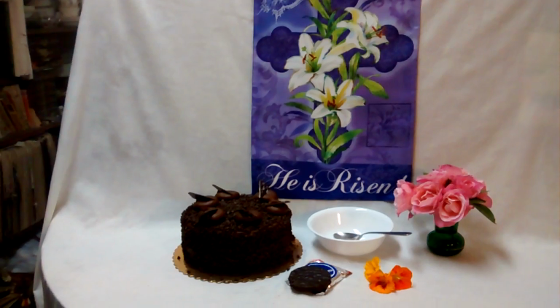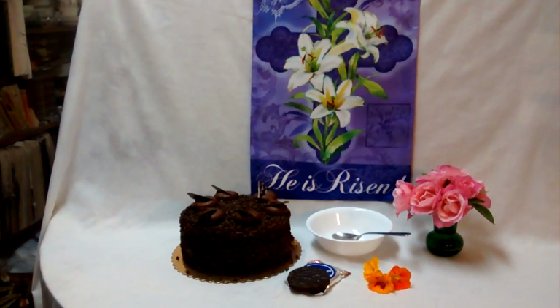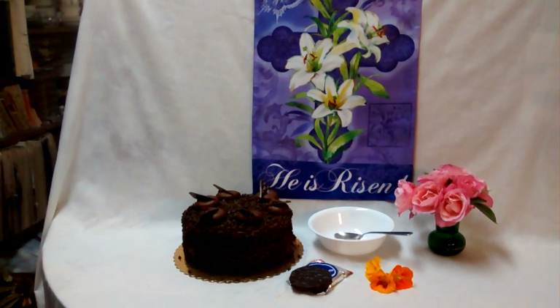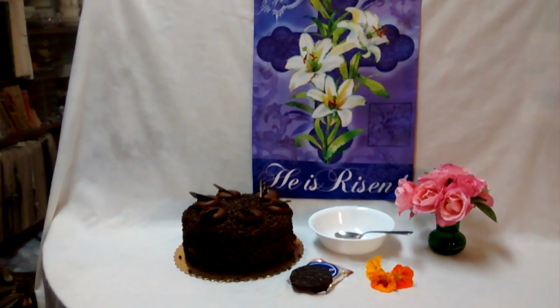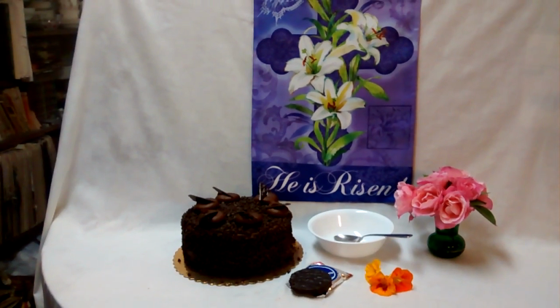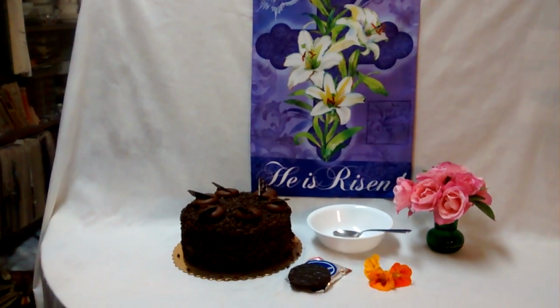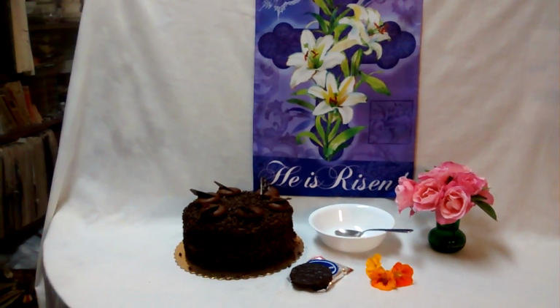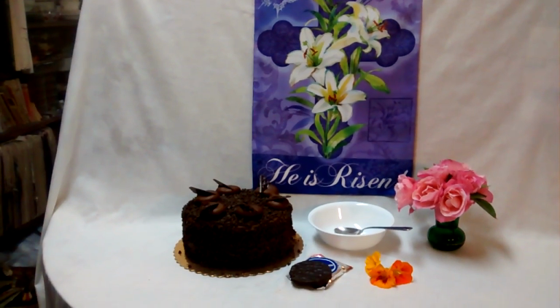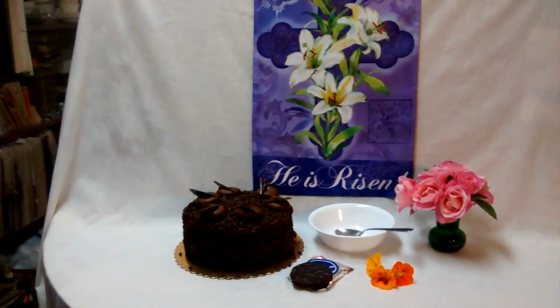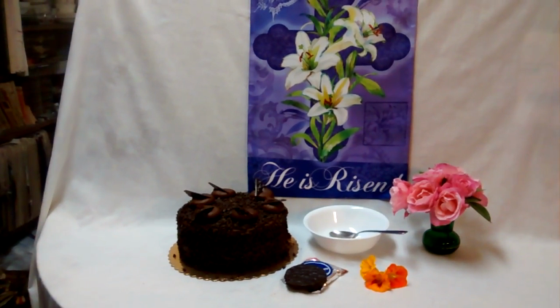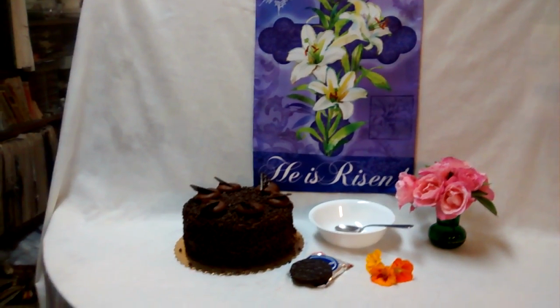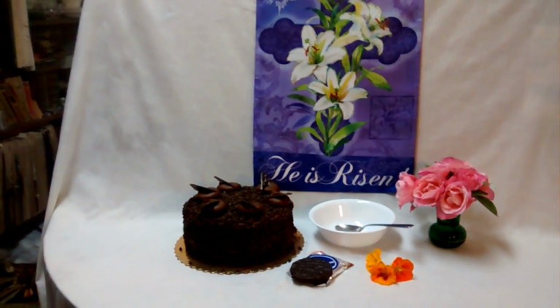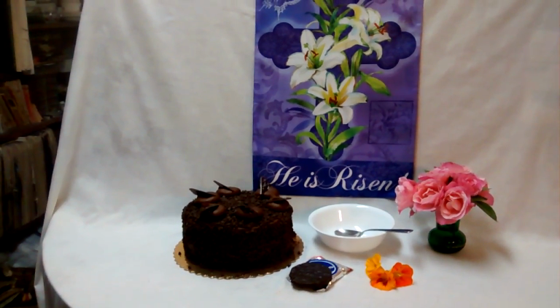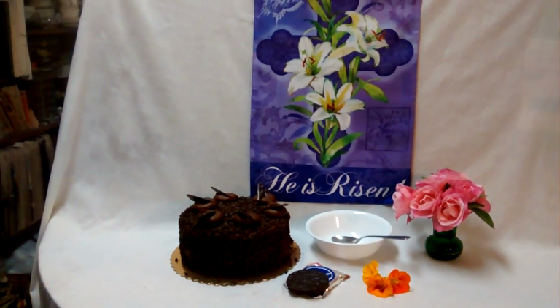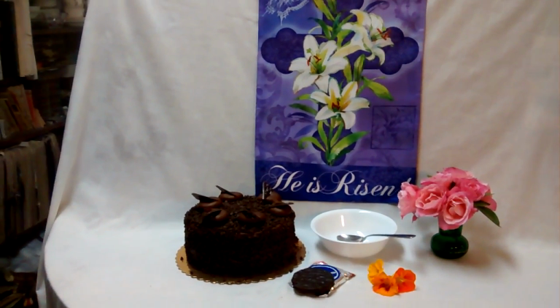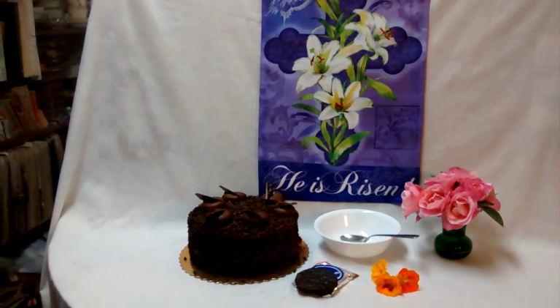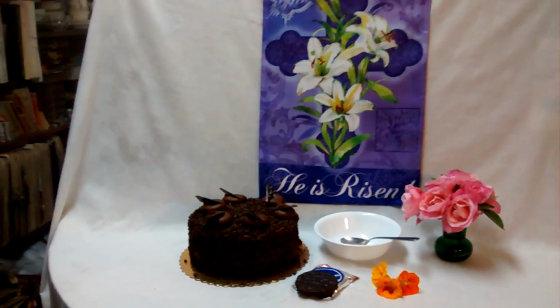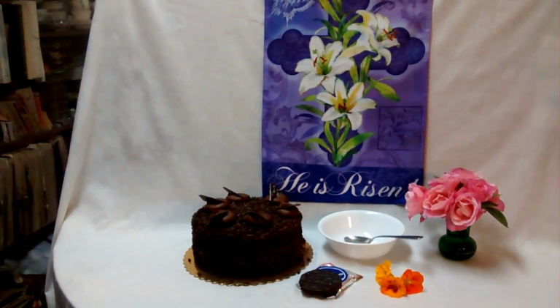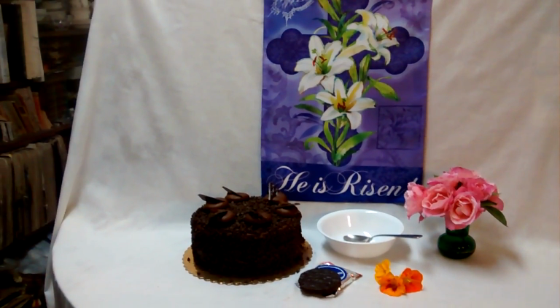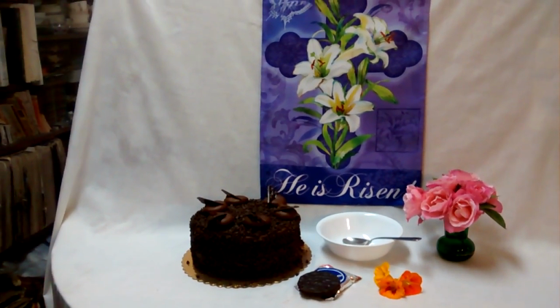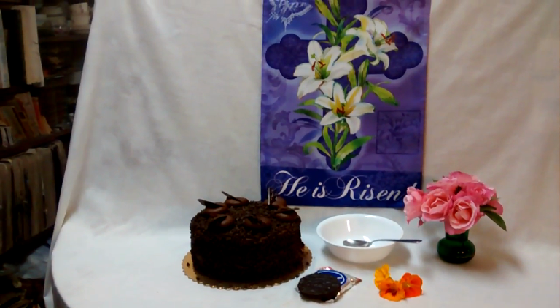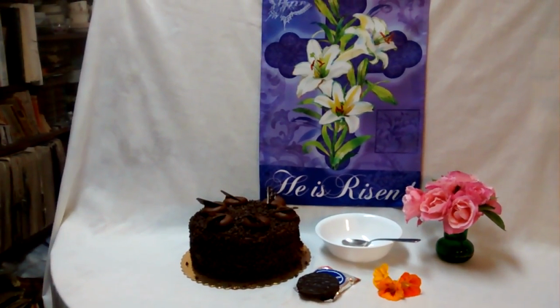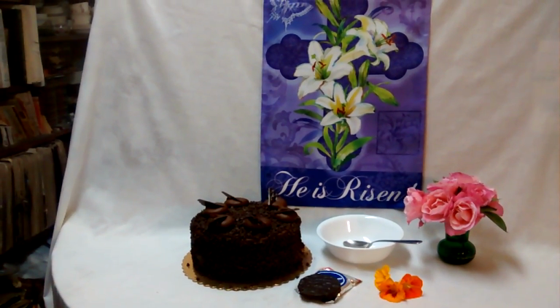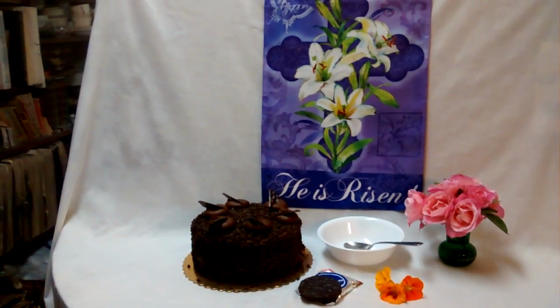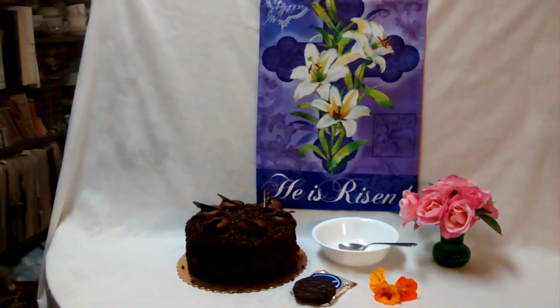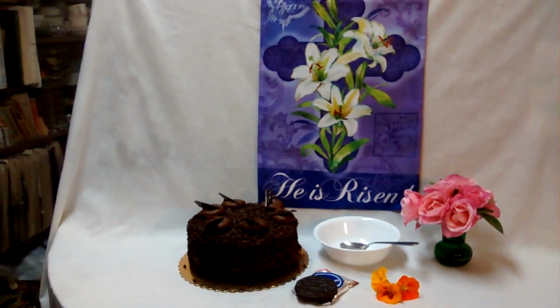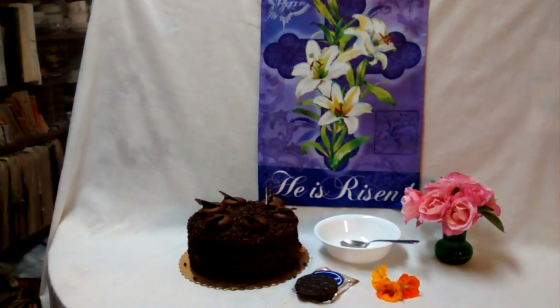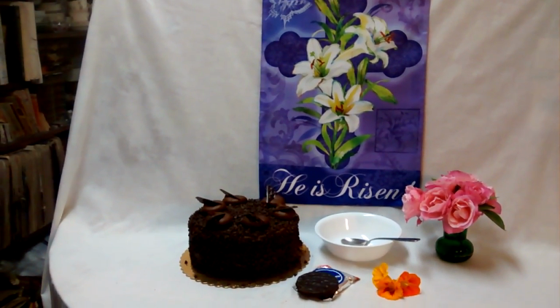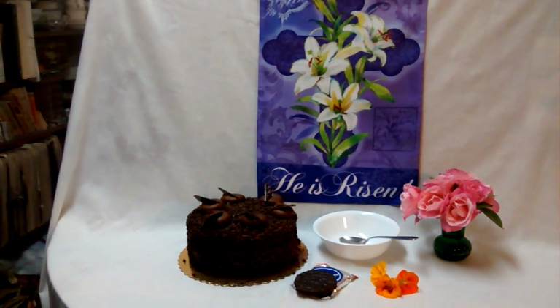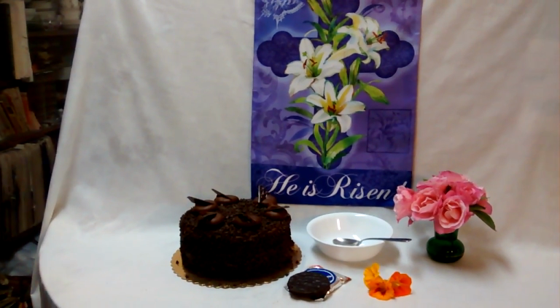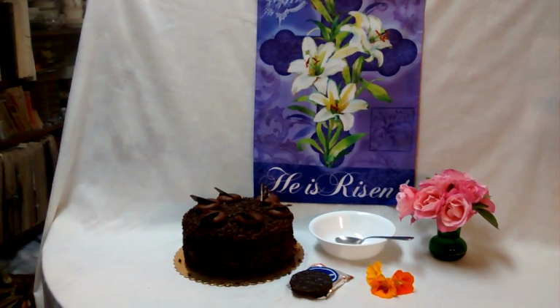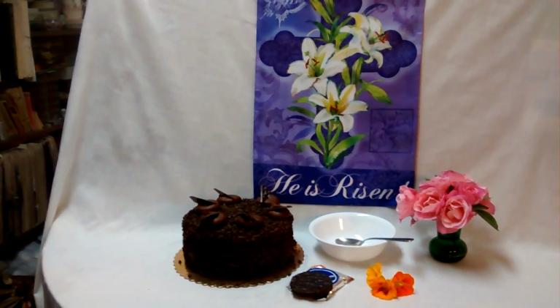Start a new Easter tradition for your family: a Resurrection Day cake.